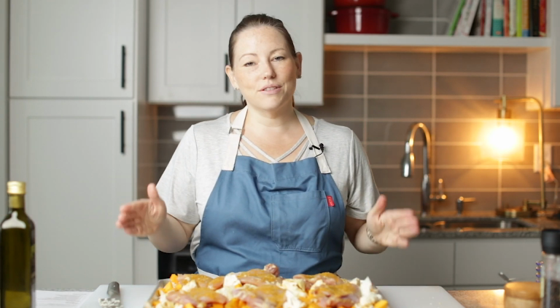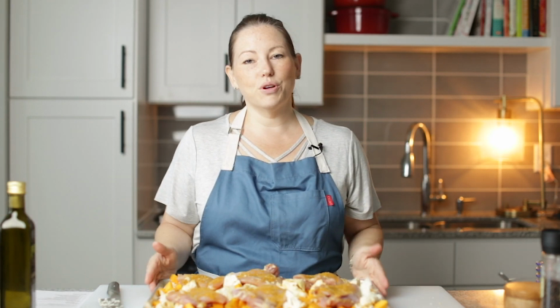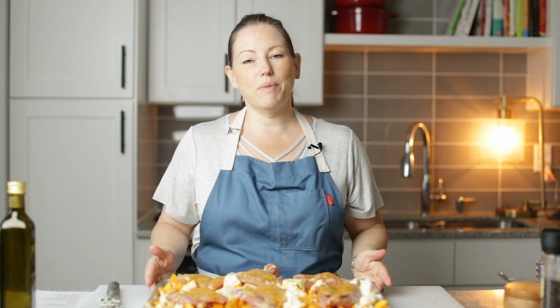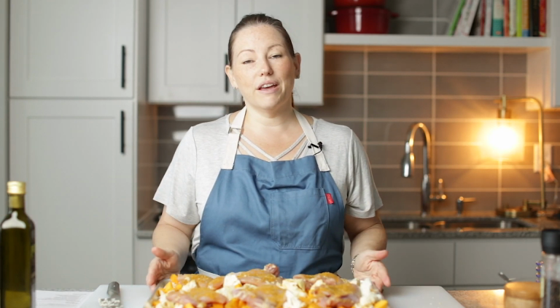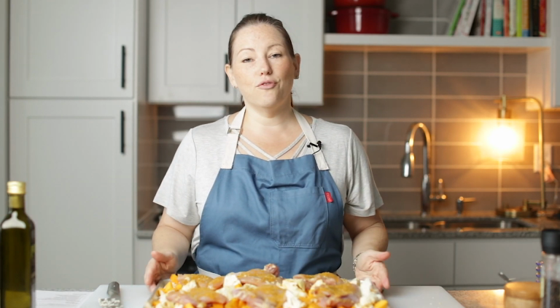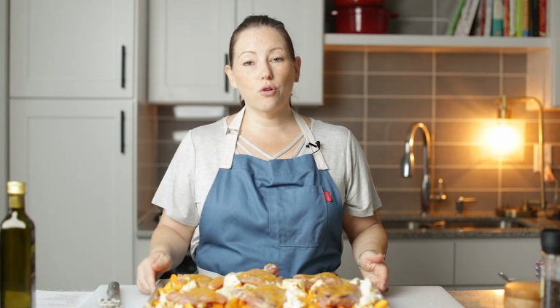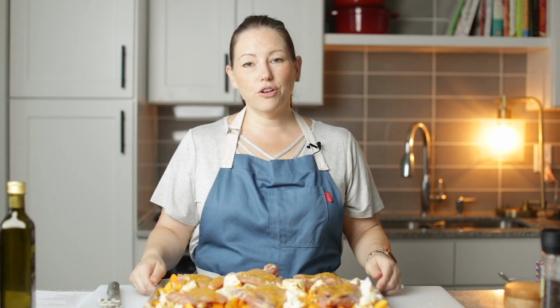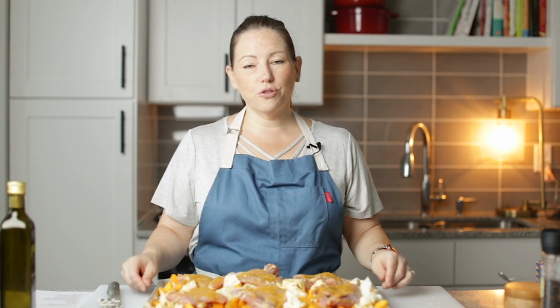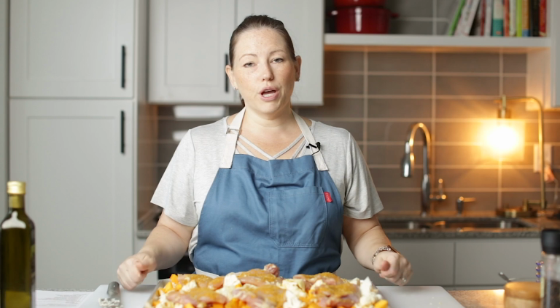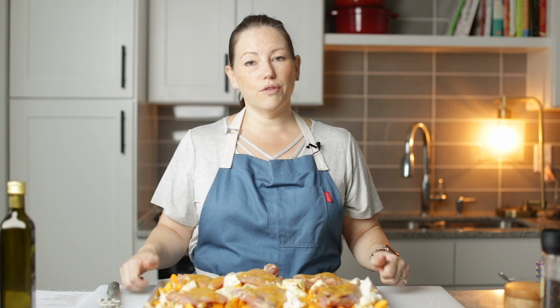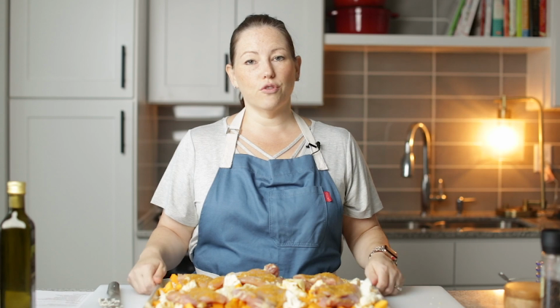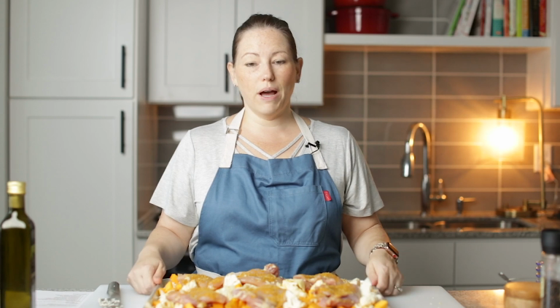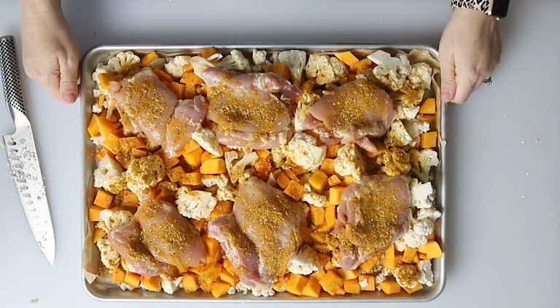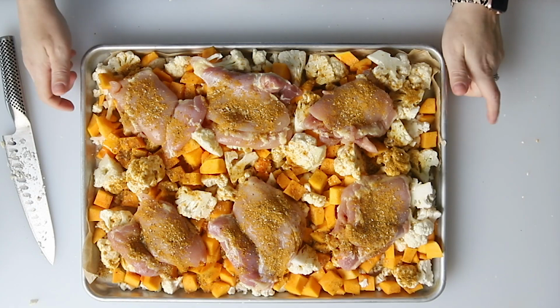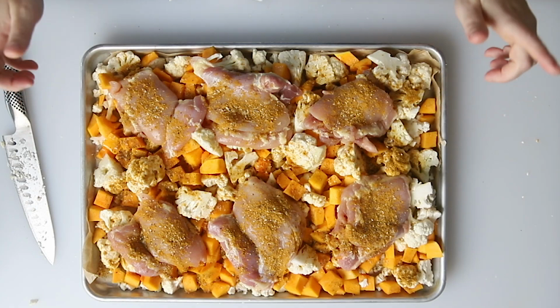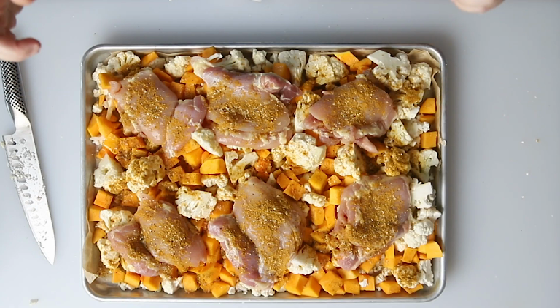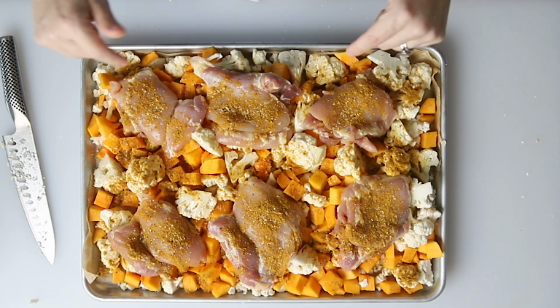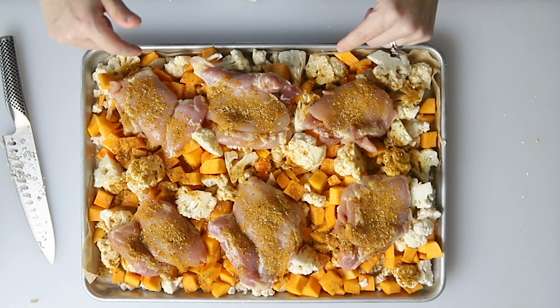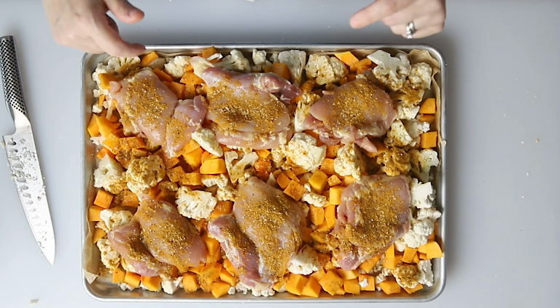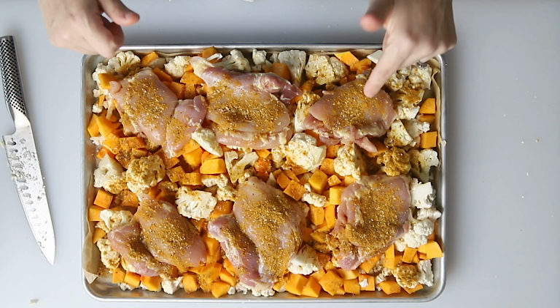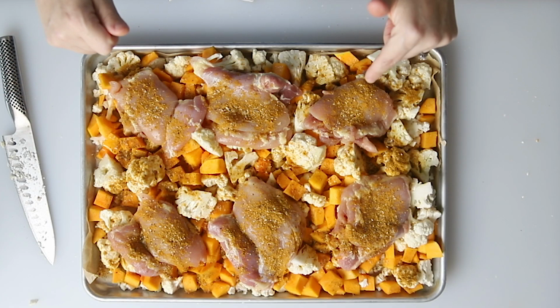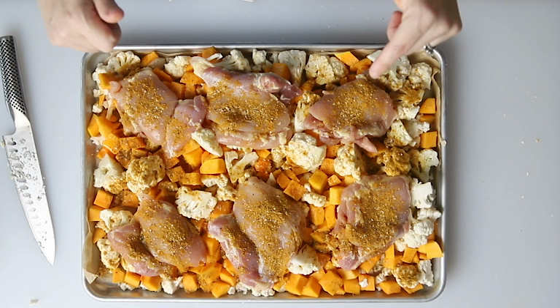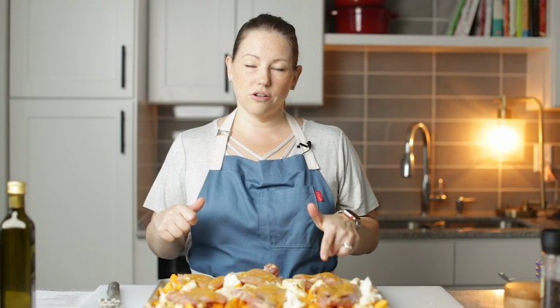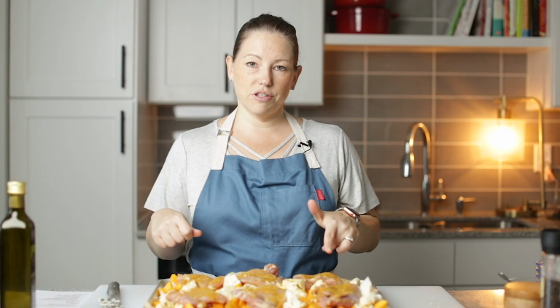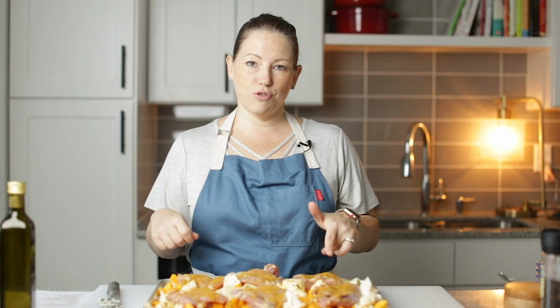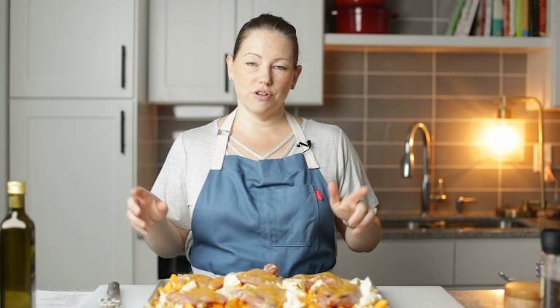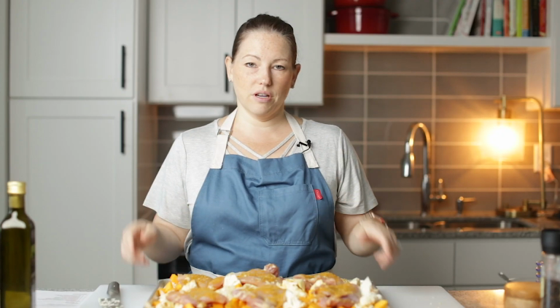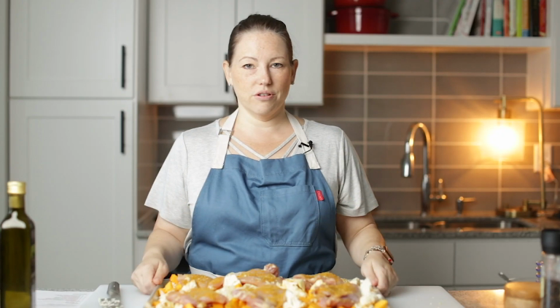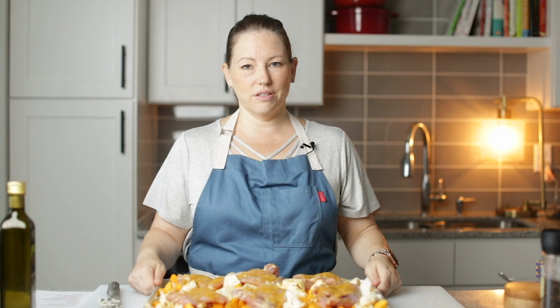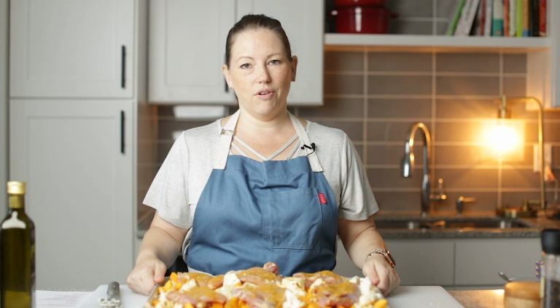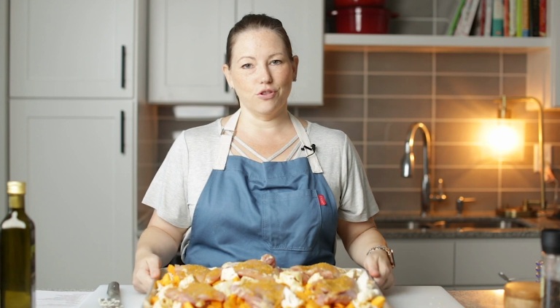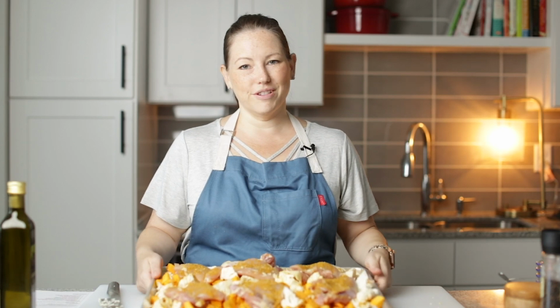How easy was that? This is going to bake in a 400 degree oven for about 30 minutes. You want to make sure that the chicken internal temperature reaches 165 degrees.